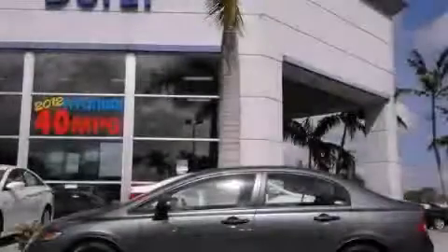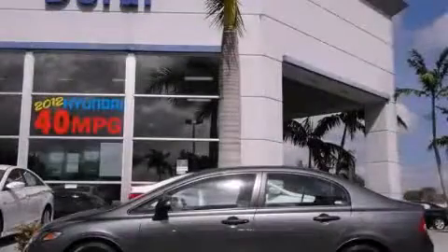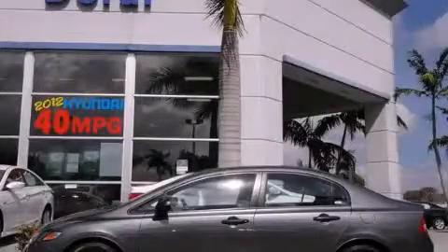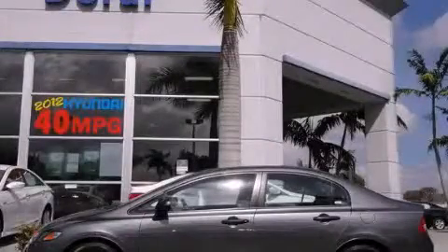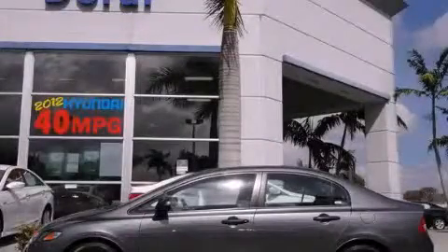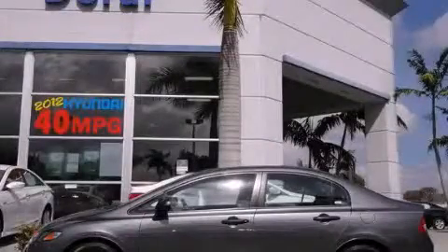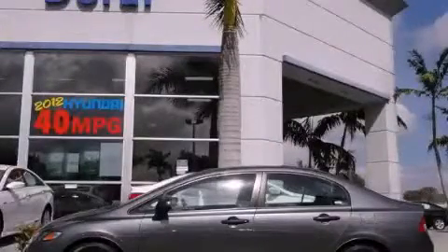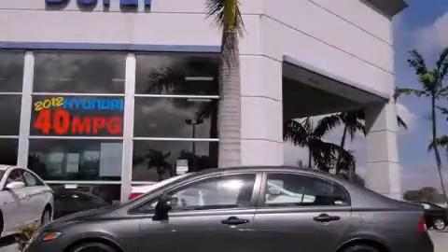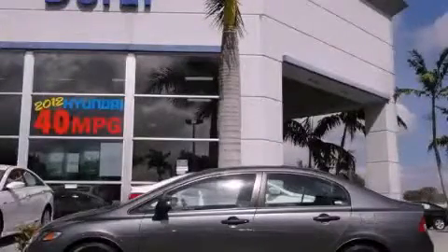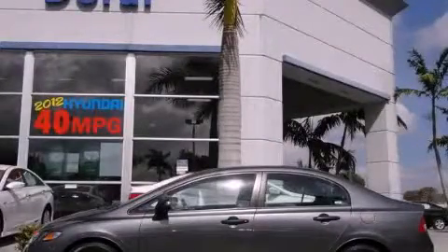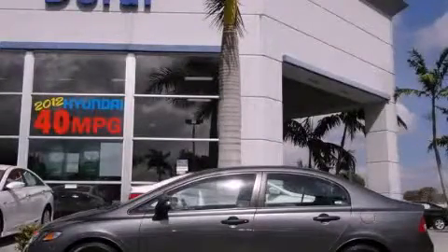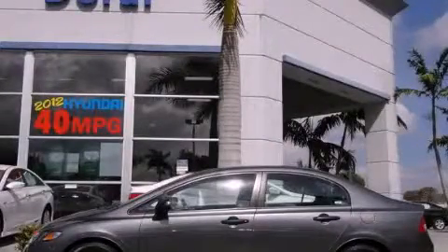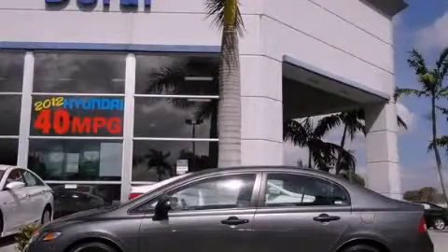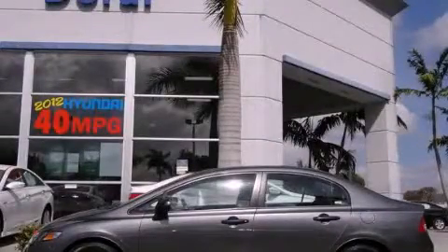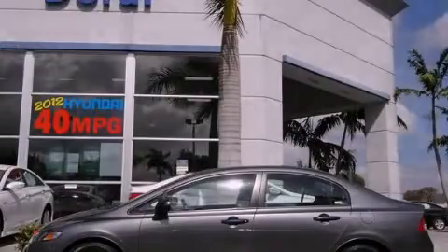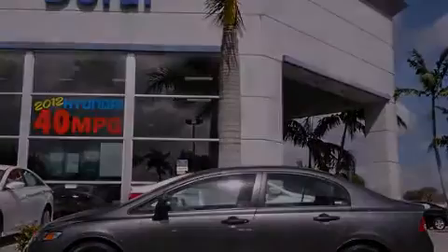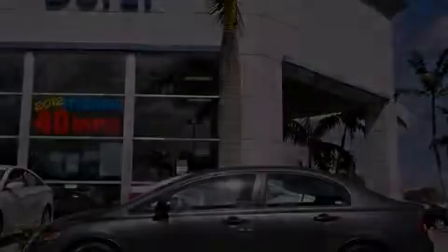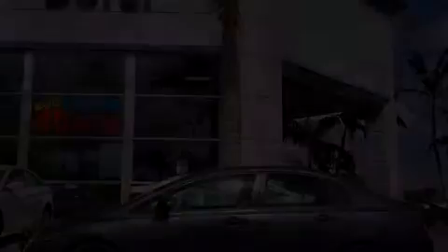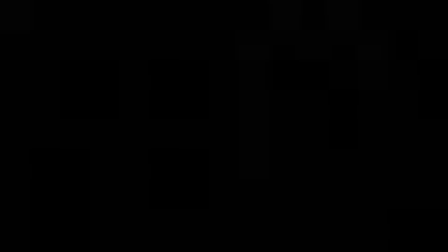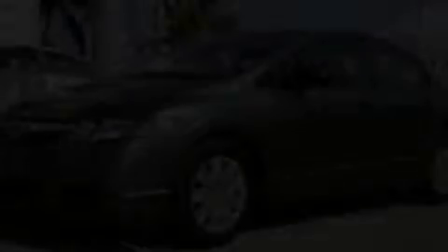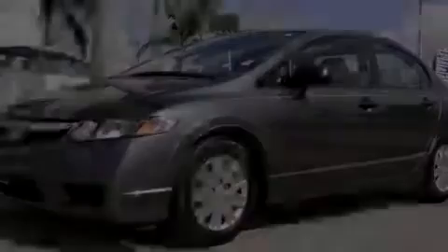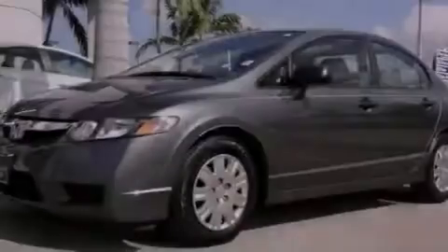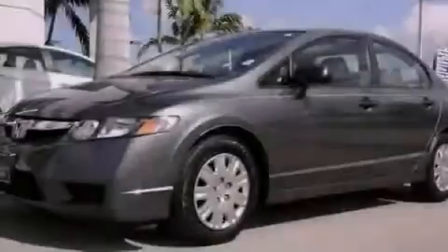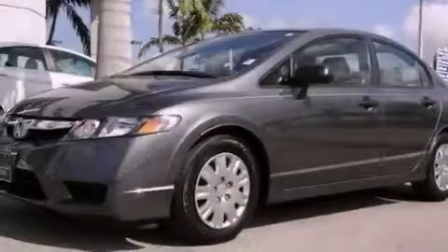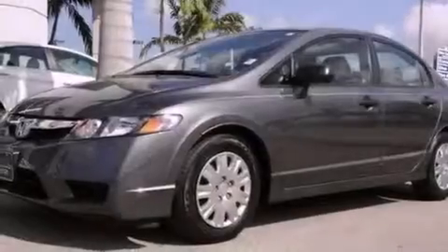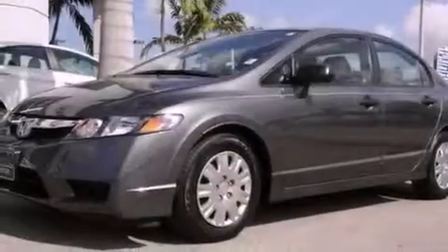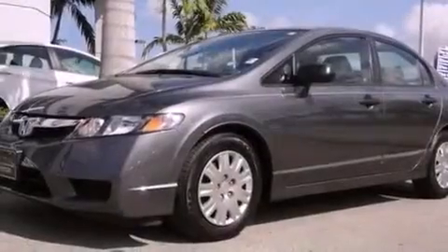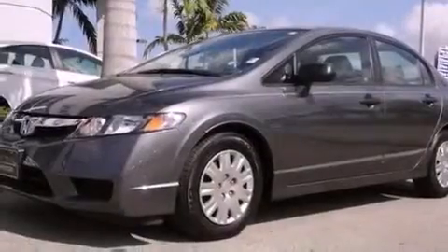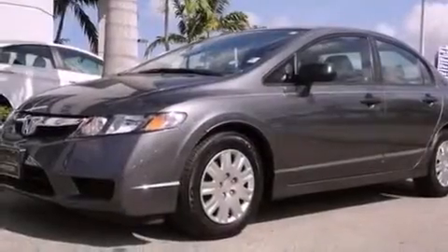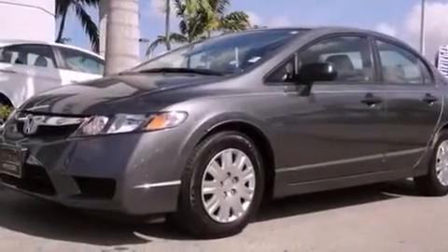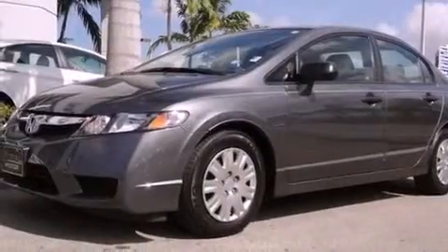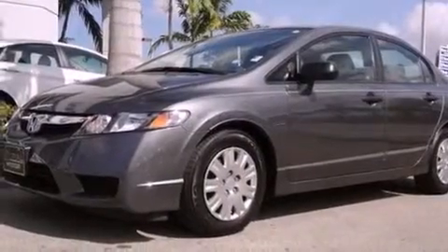This is a 2009 Honda Civic. It has a four-cylinder engine and an automatic transmission.